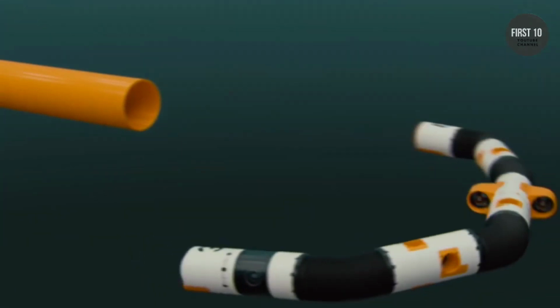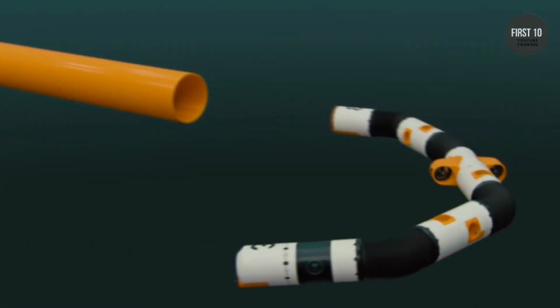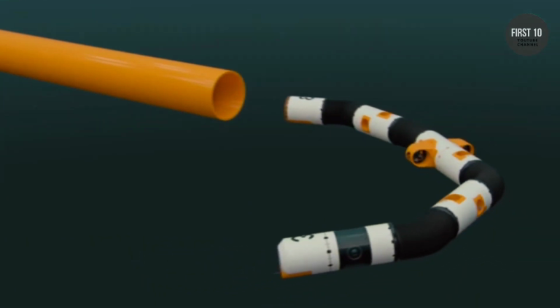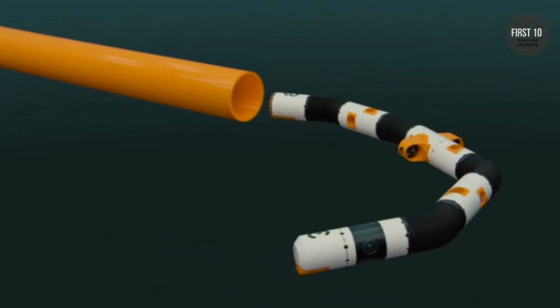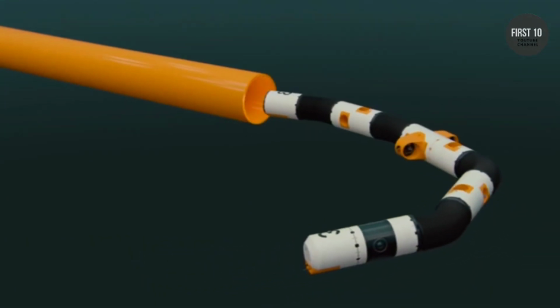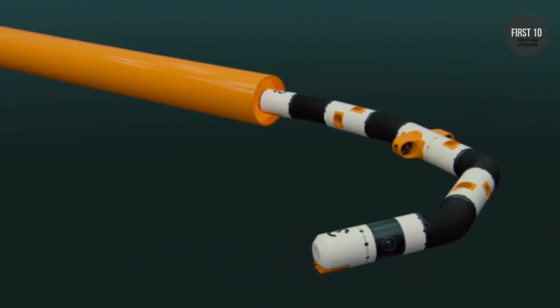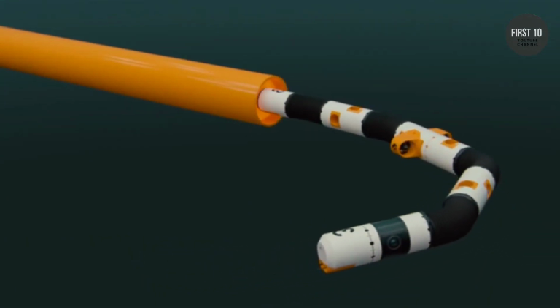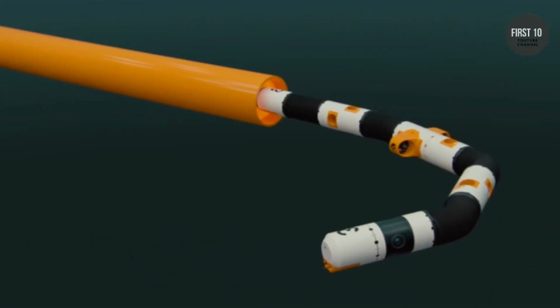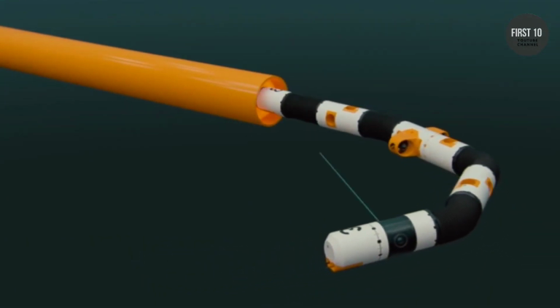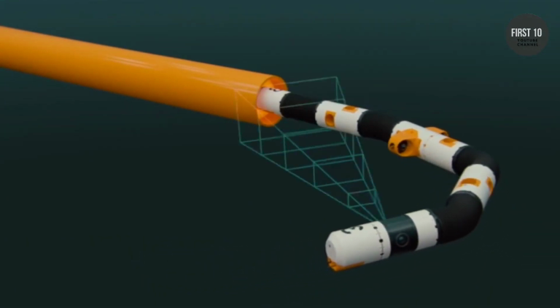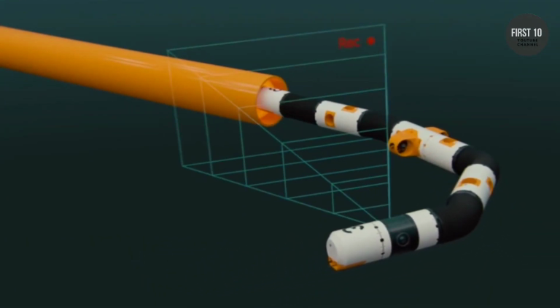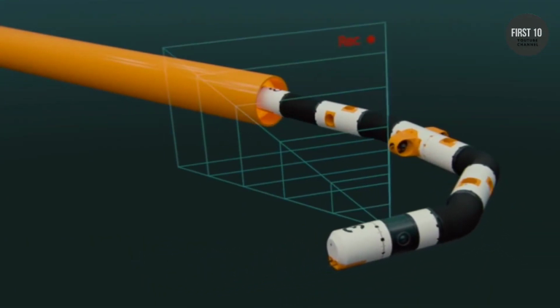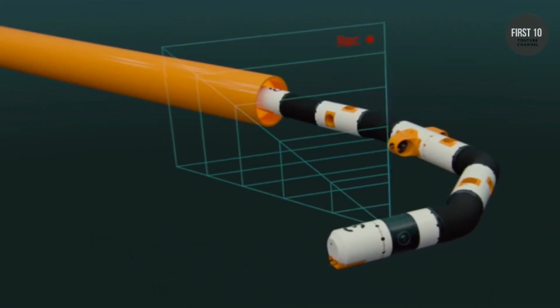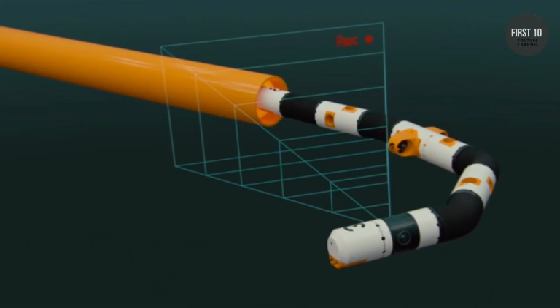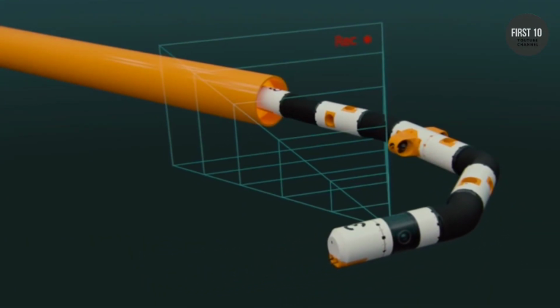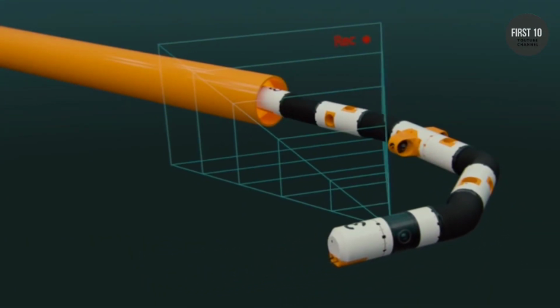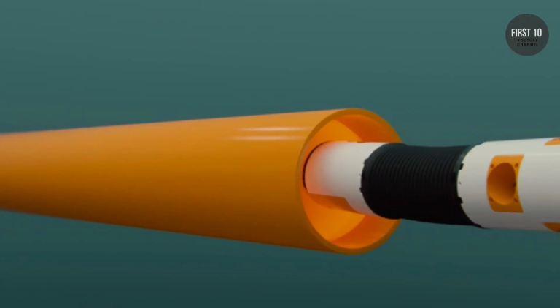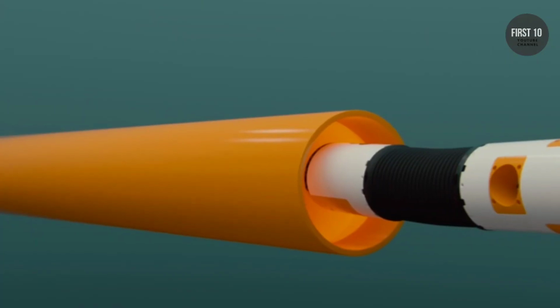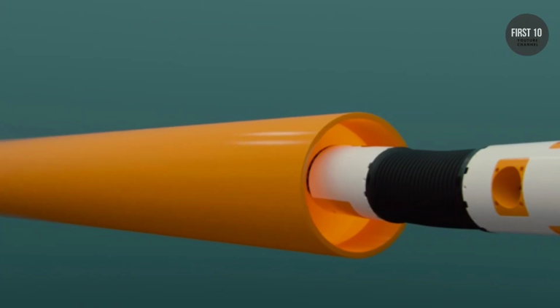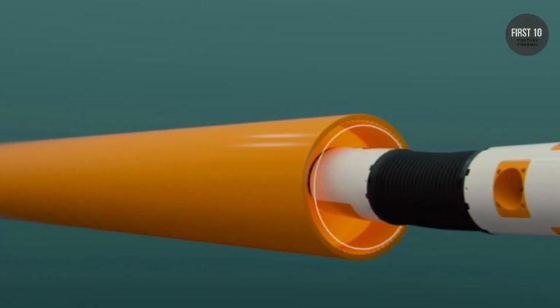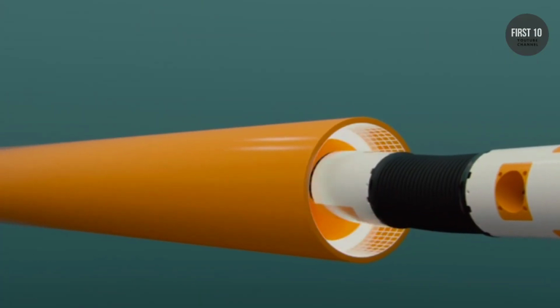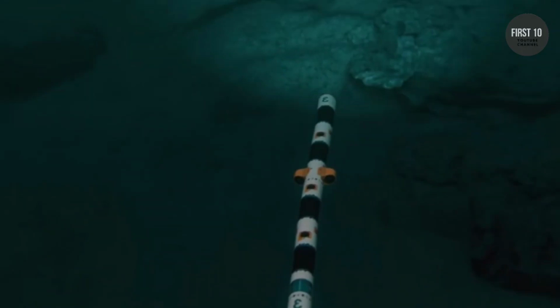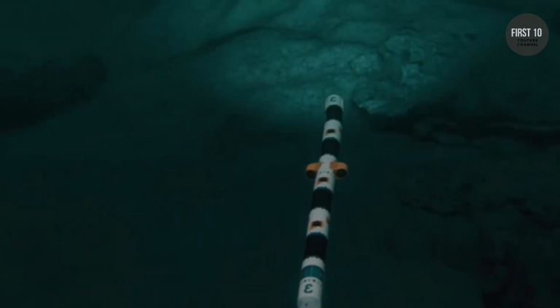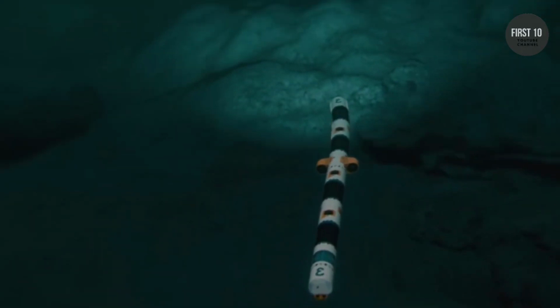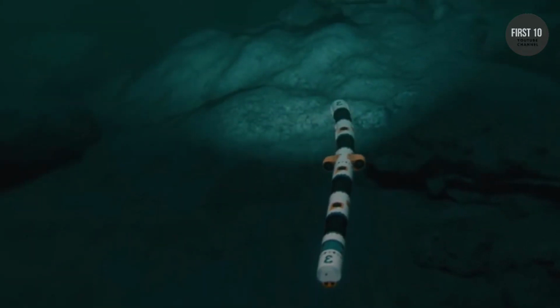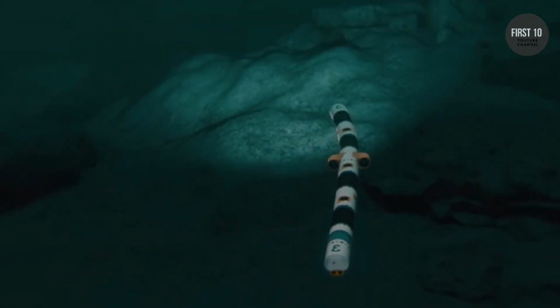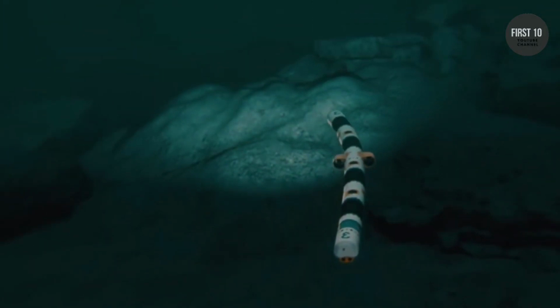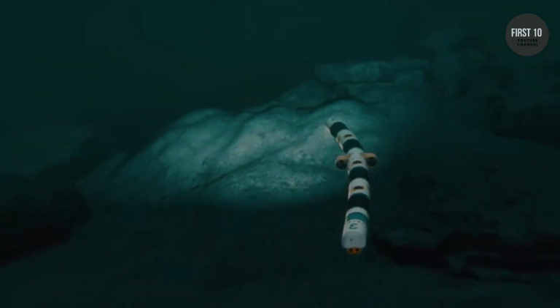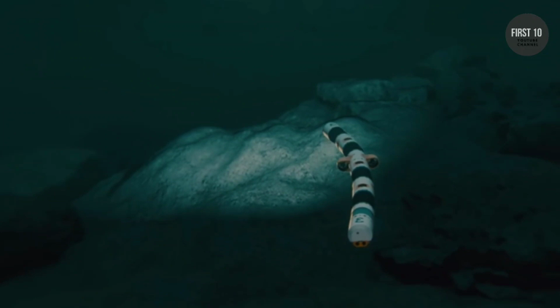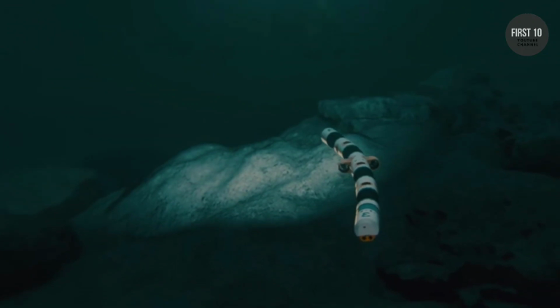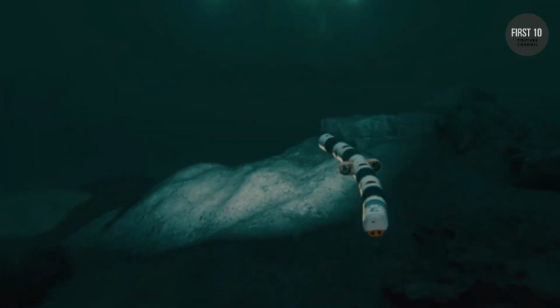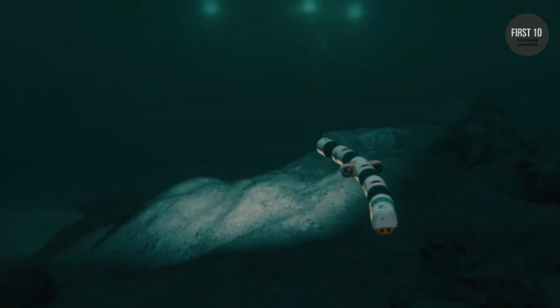Maxson Motor supplies brushless DC motors combined with customized gear heads for the connecting modules.